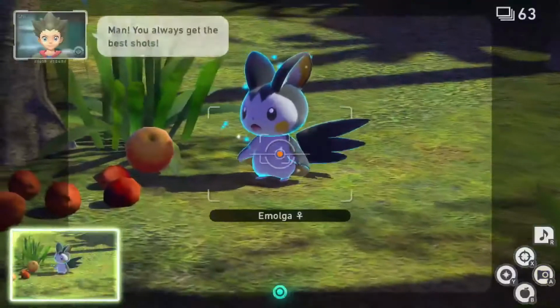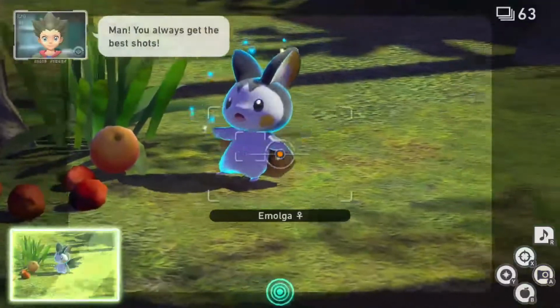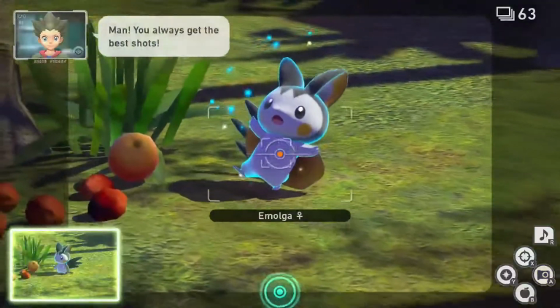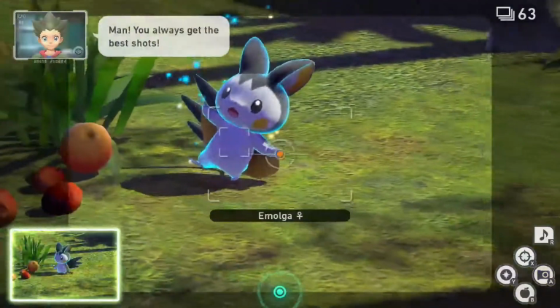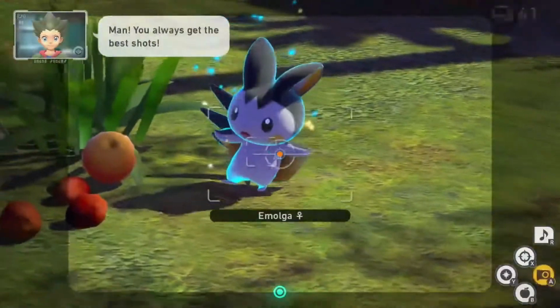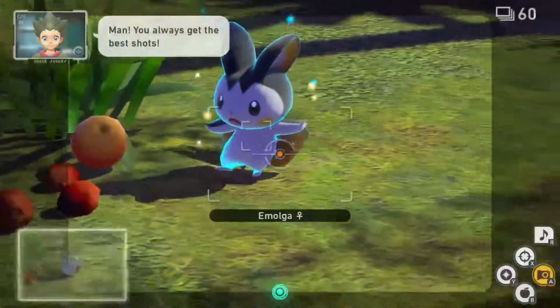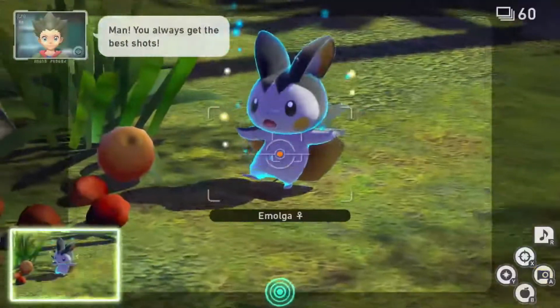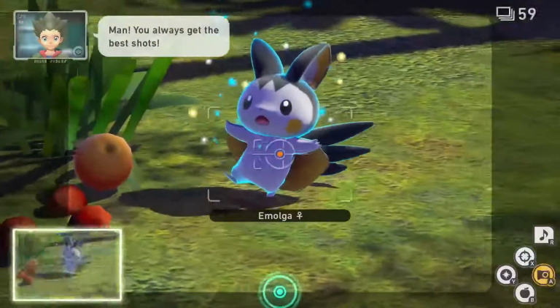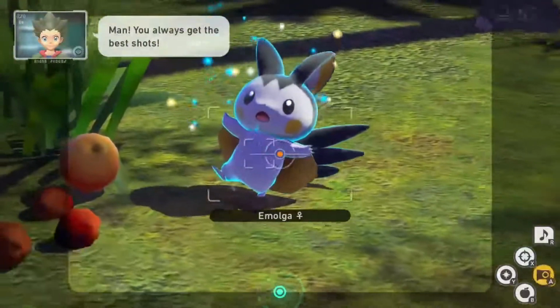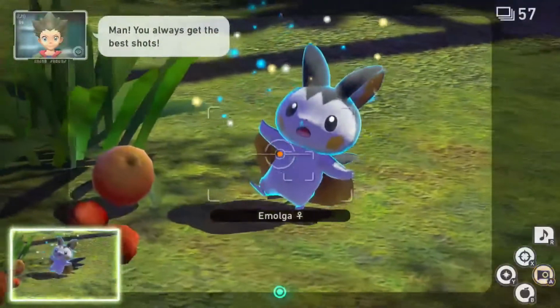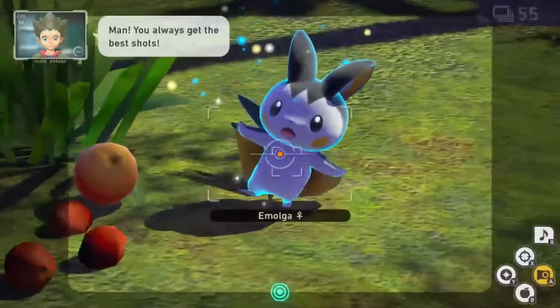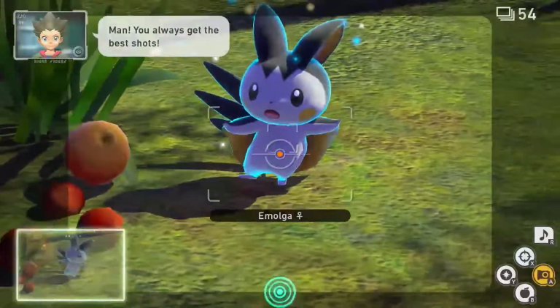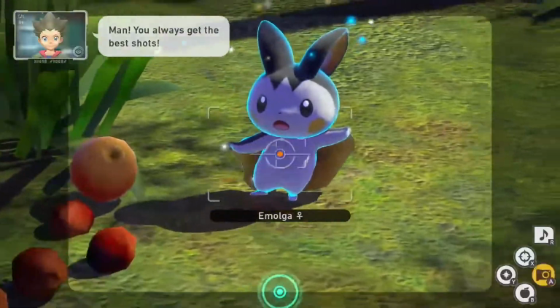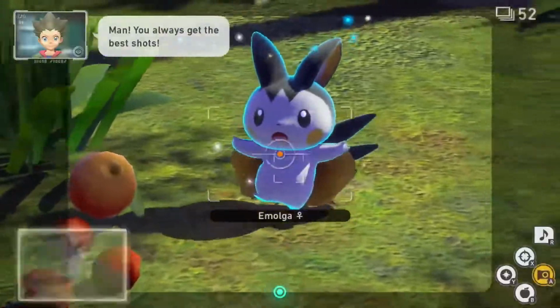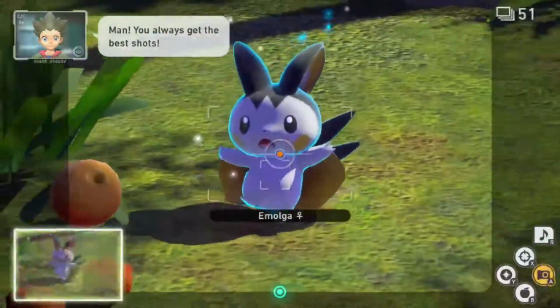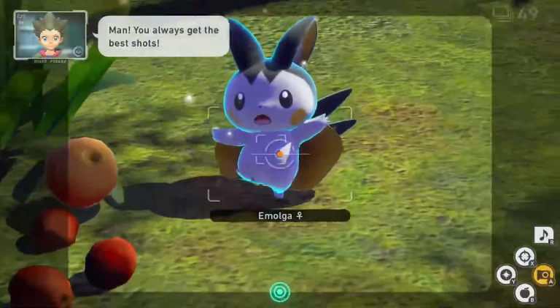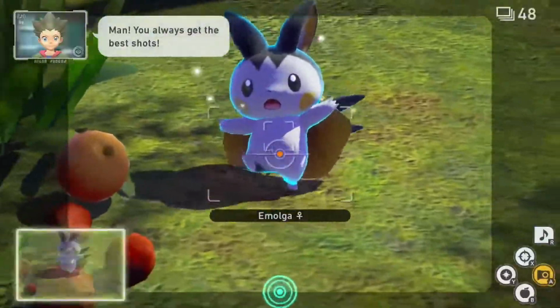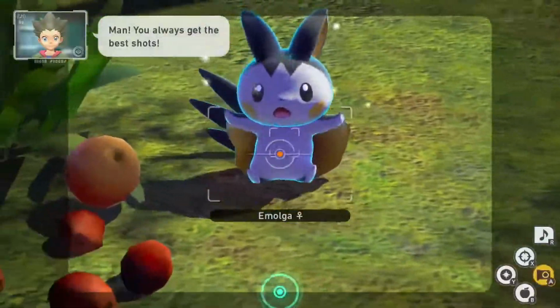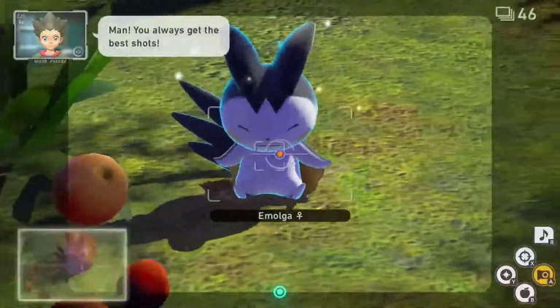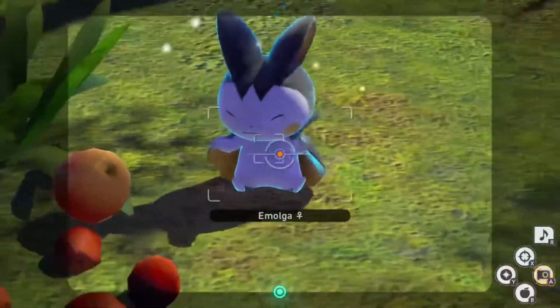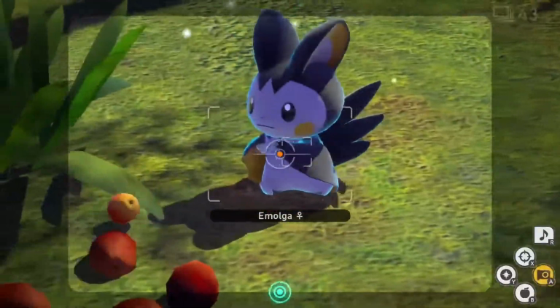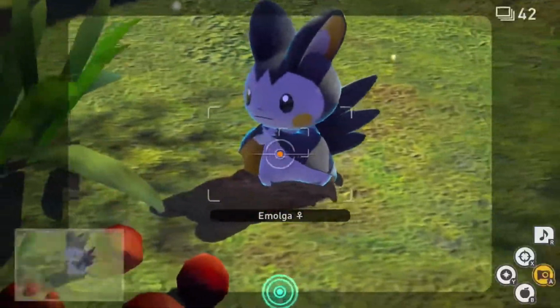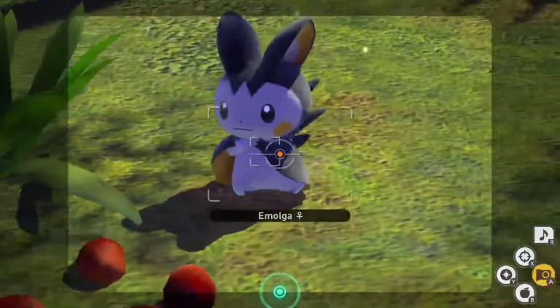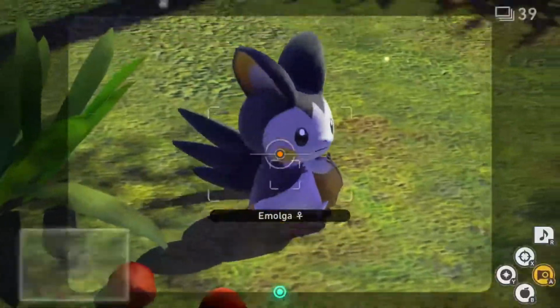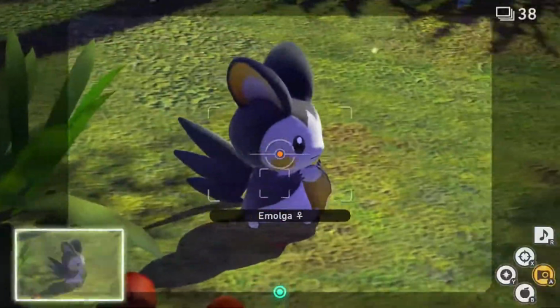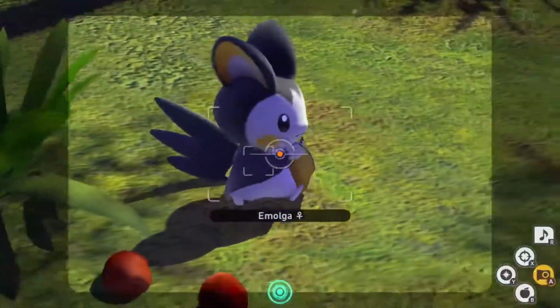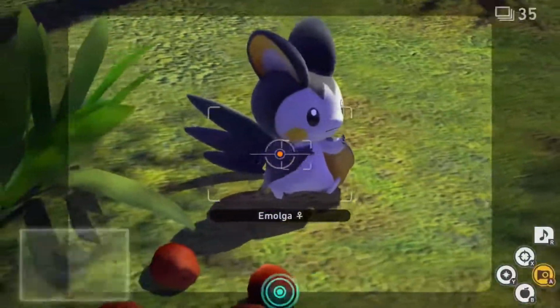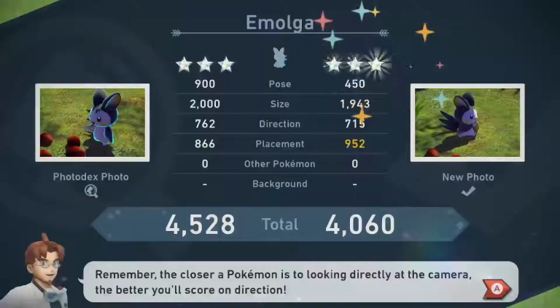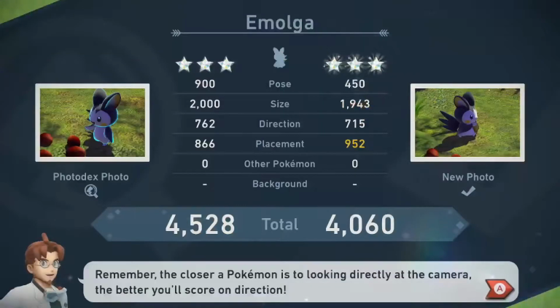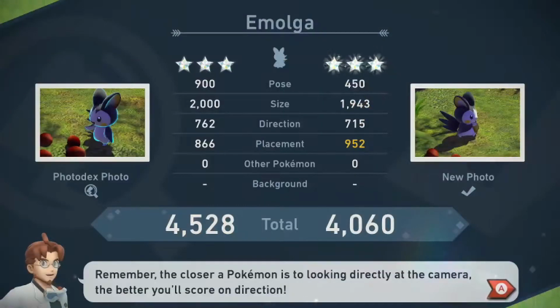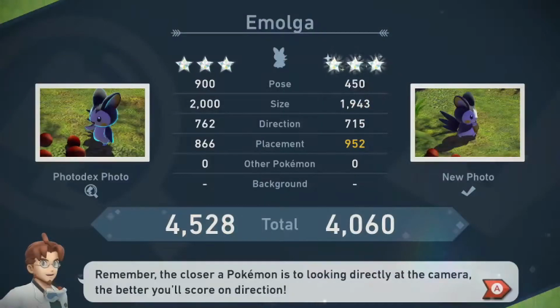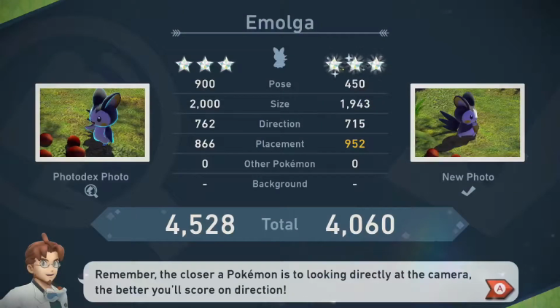For 3 star, follow the process for 1 star, only this time empty your camera while the Emolga is eating the flufffruit and celebrating afterwards.